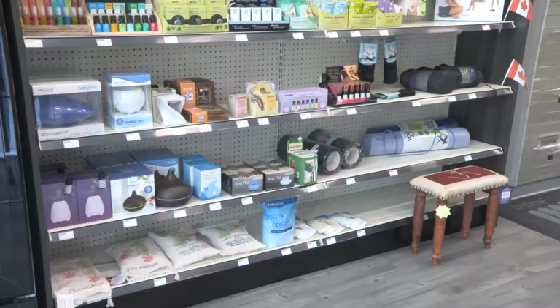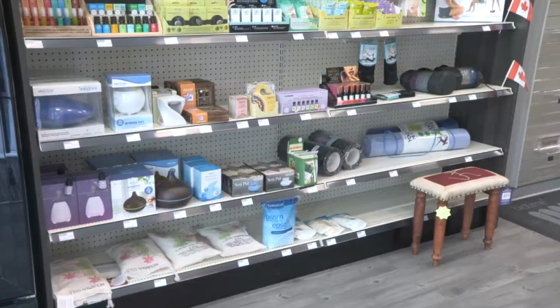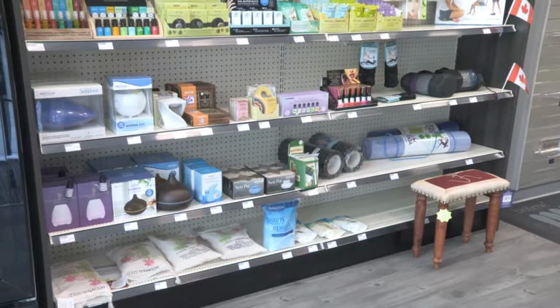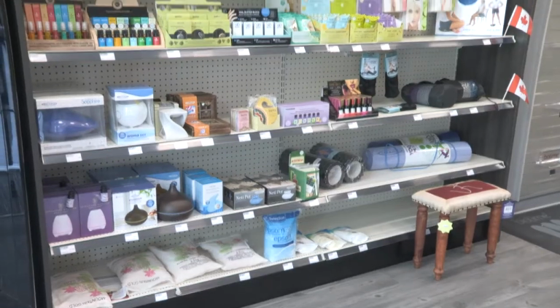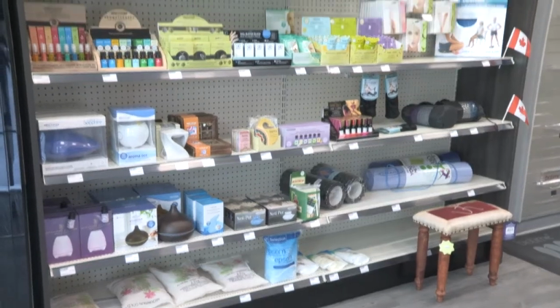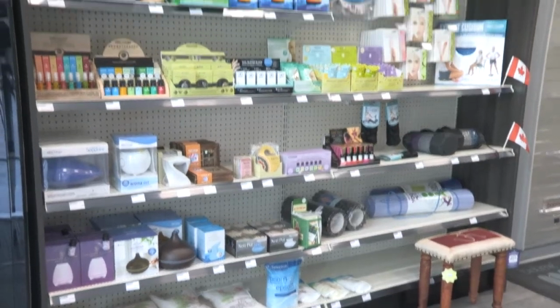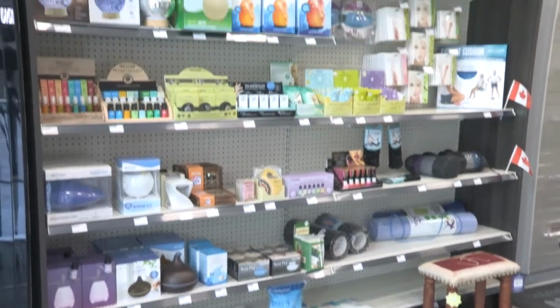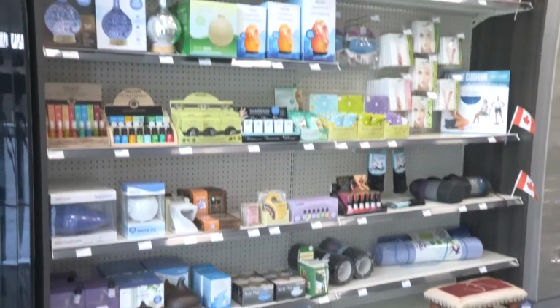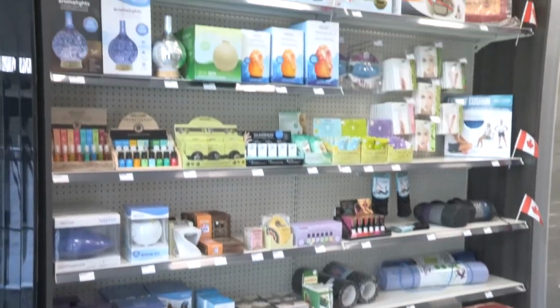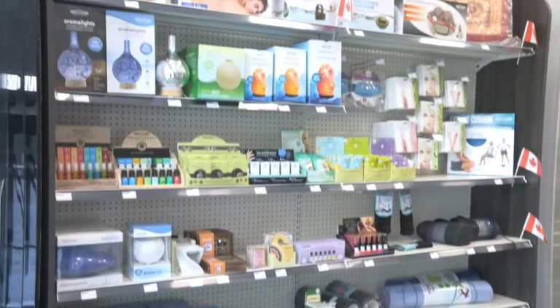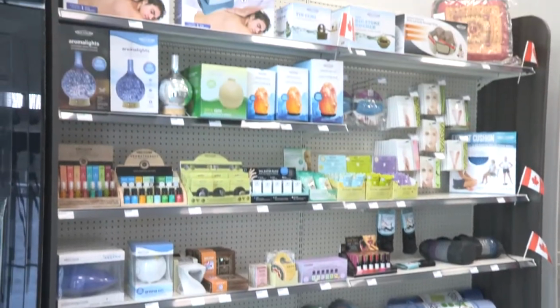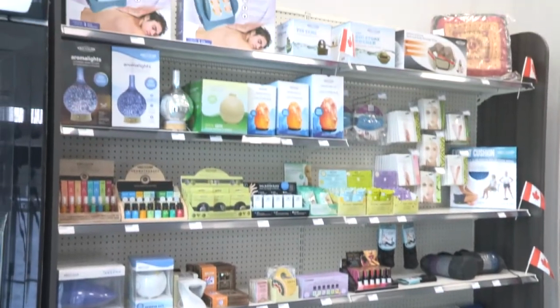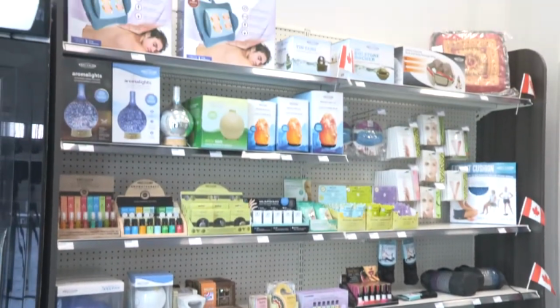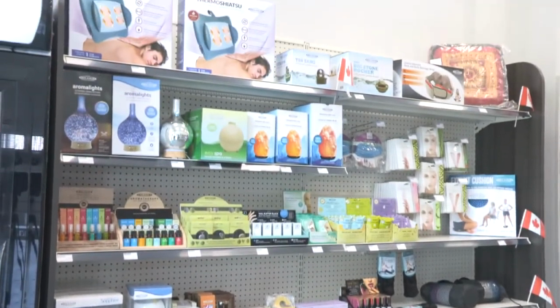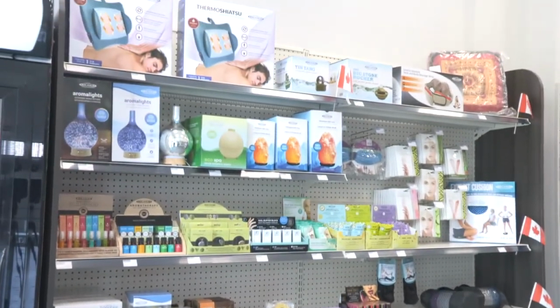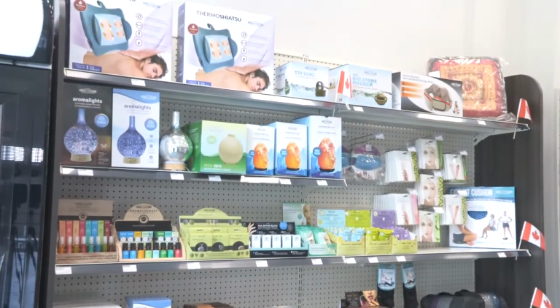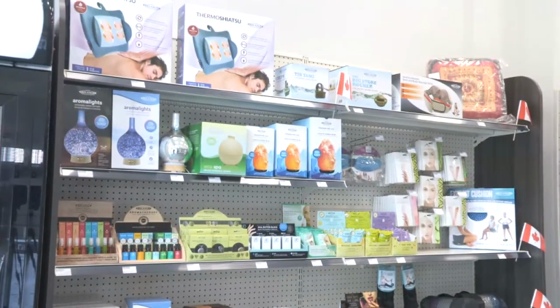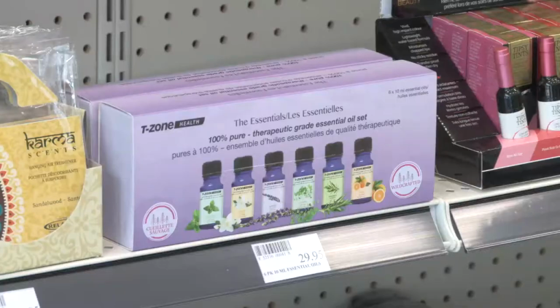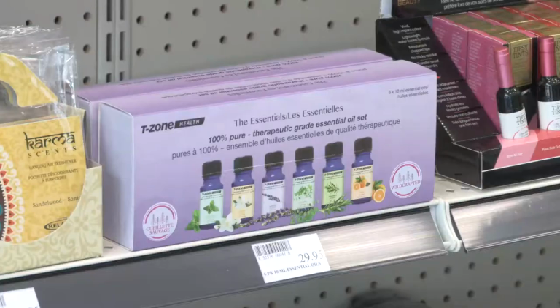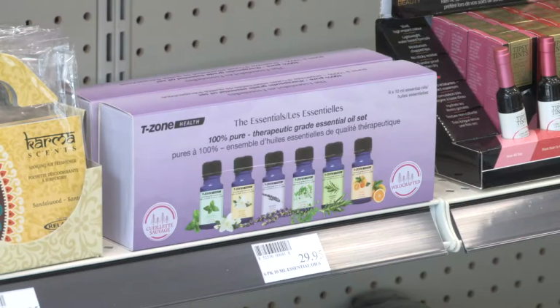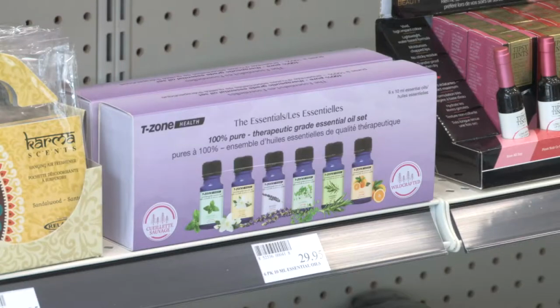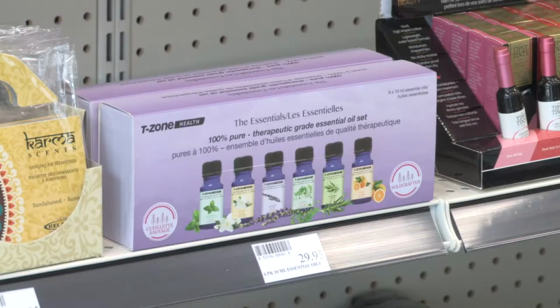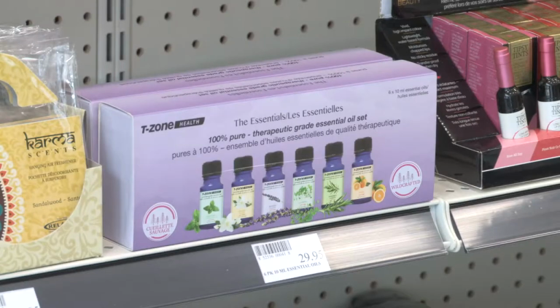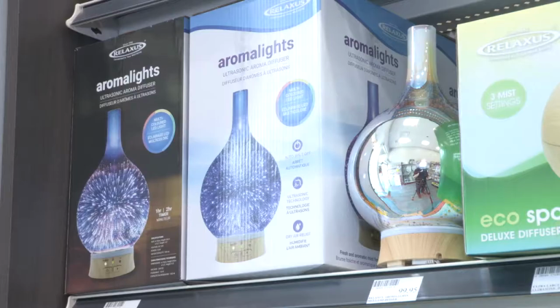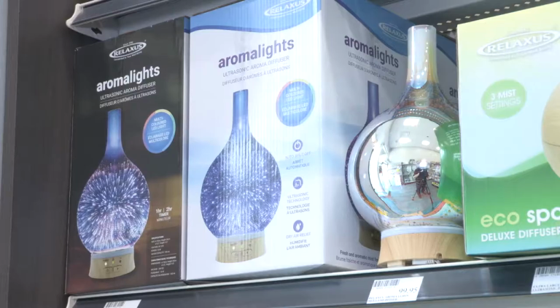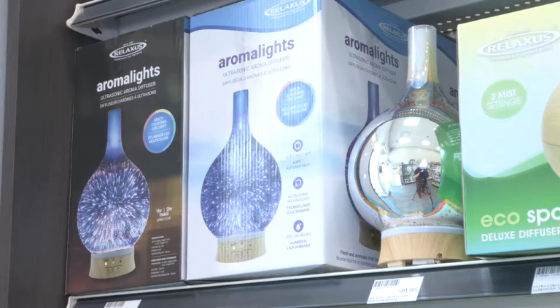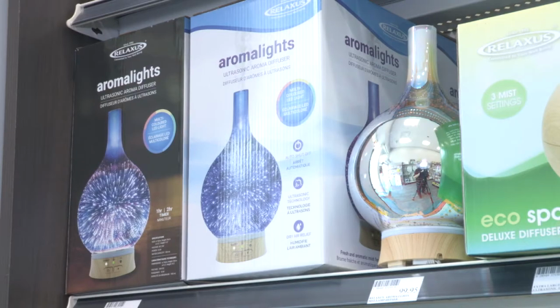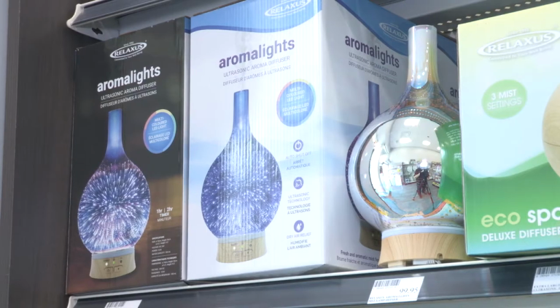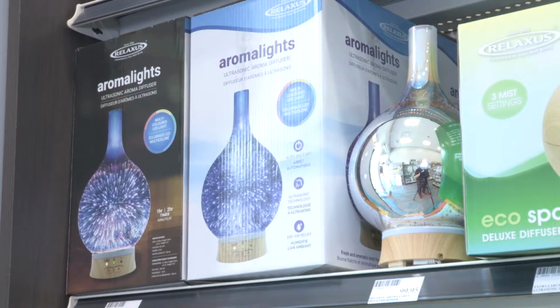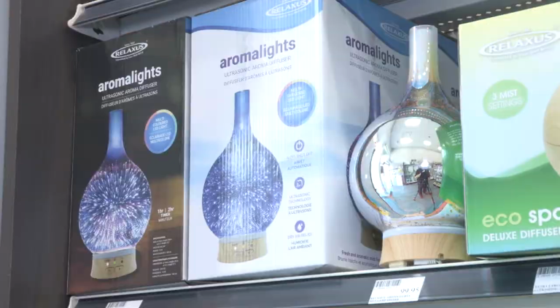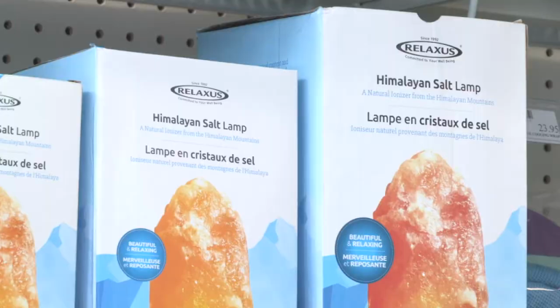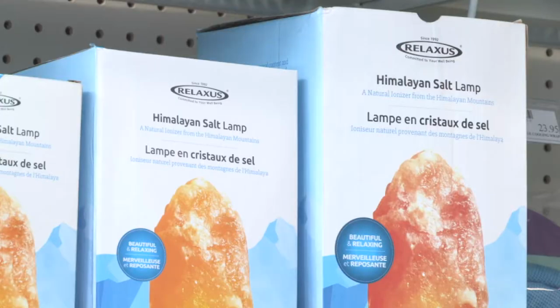Aromatherapy oils, yoga supplies, and just alternative therapy products which are not available elsewhere.